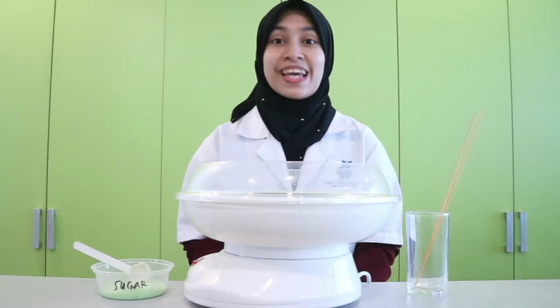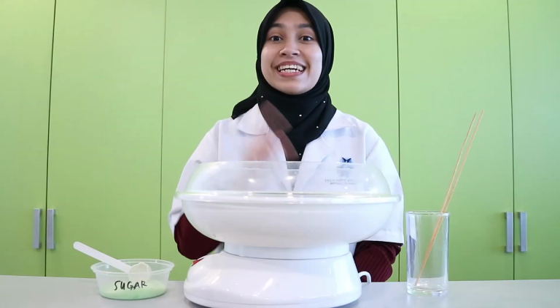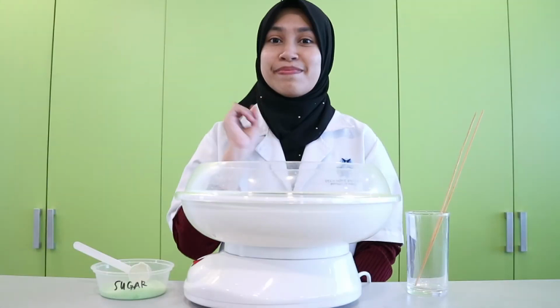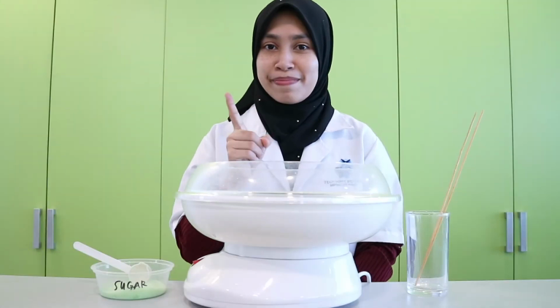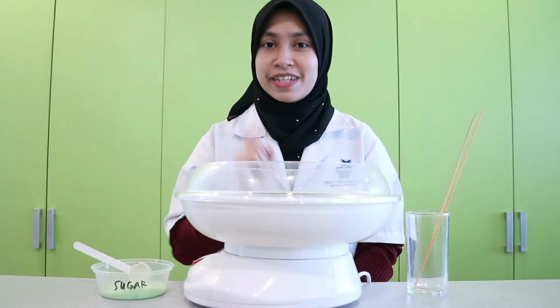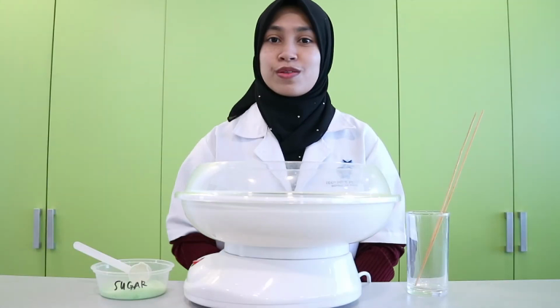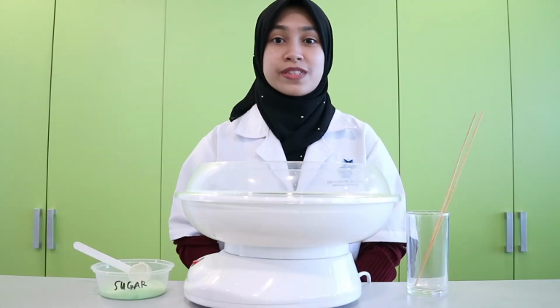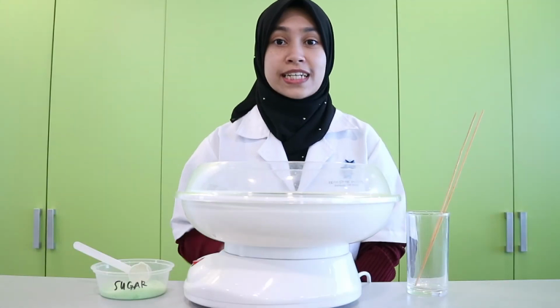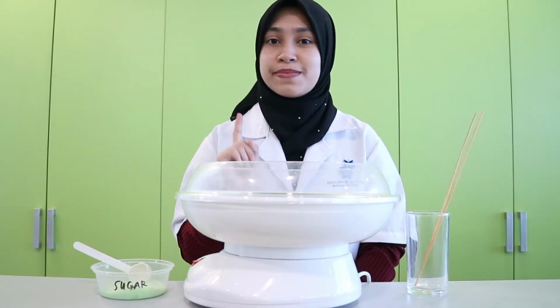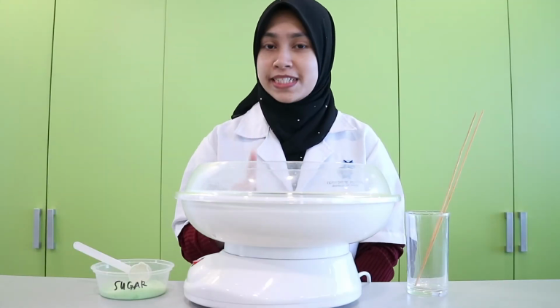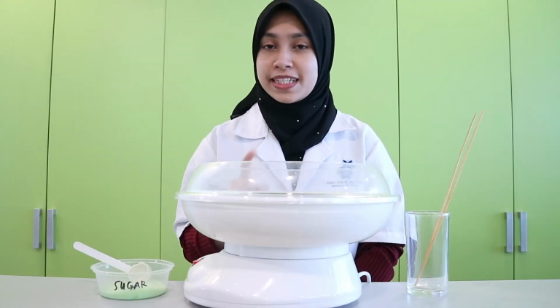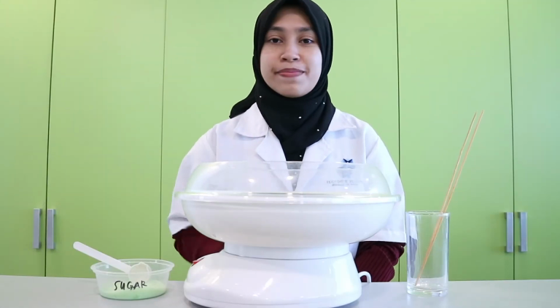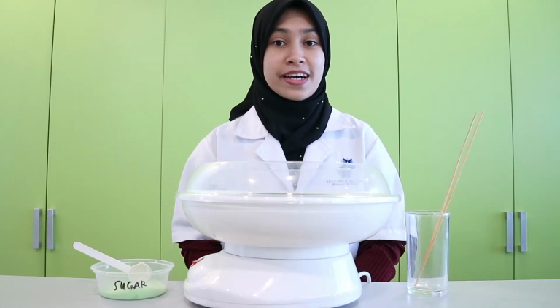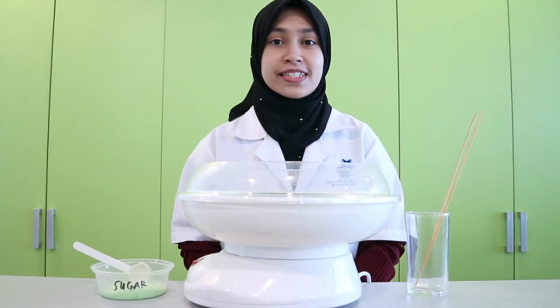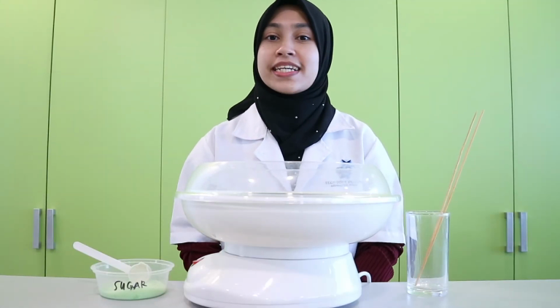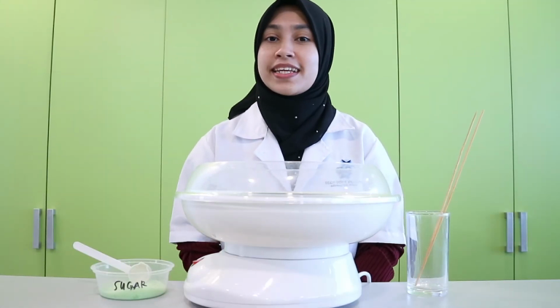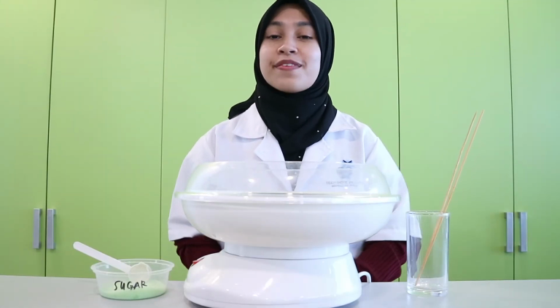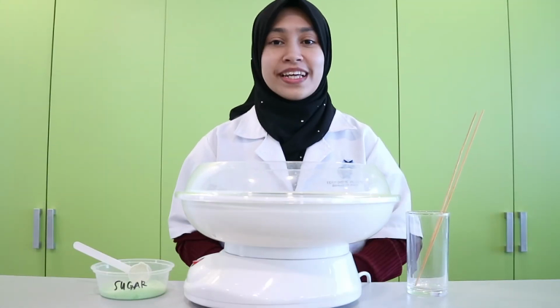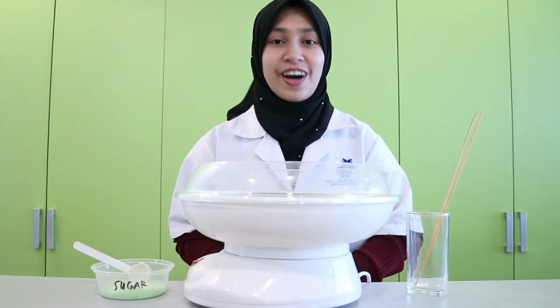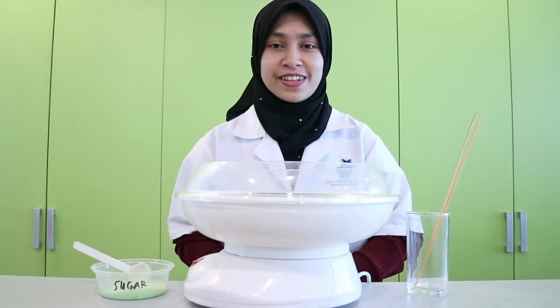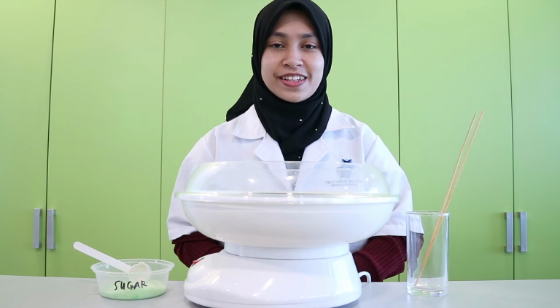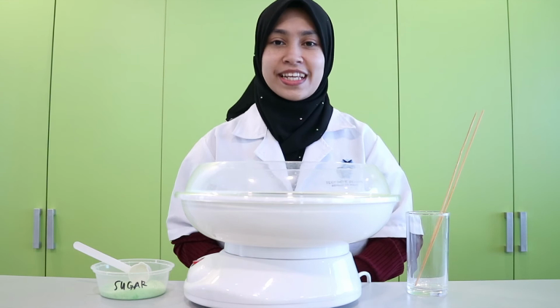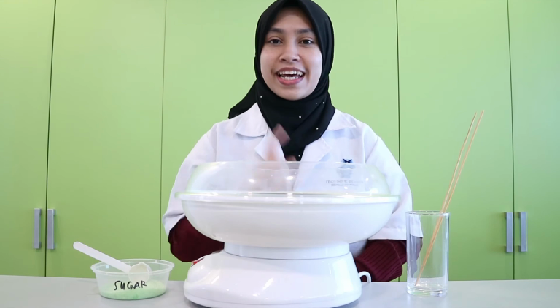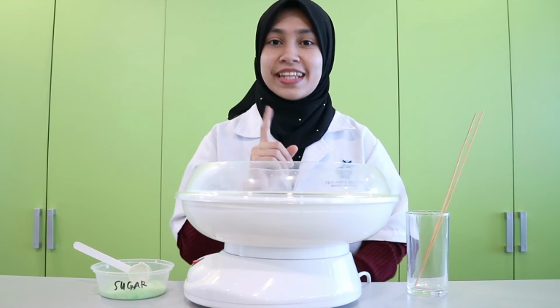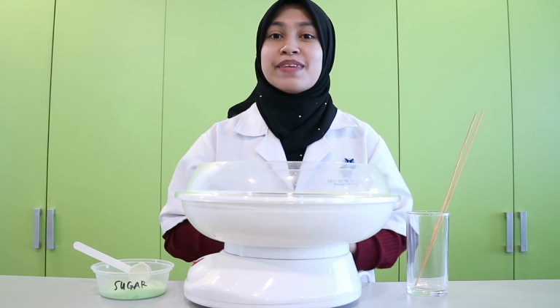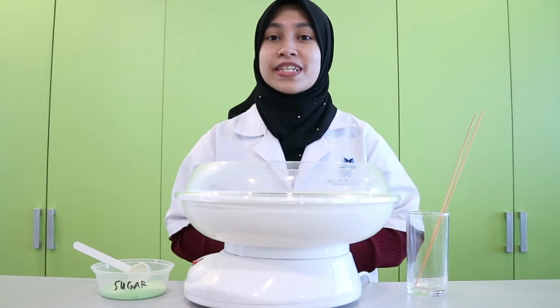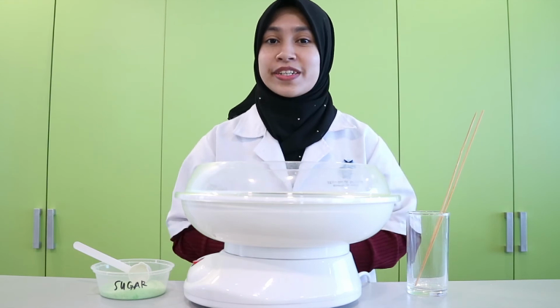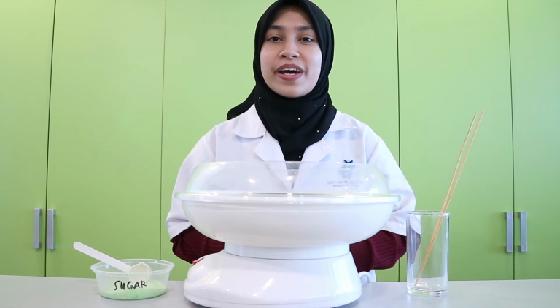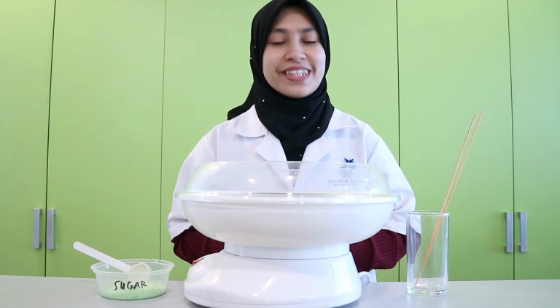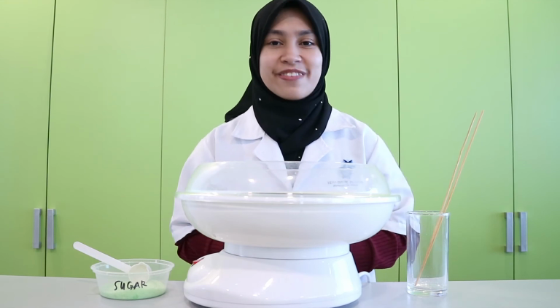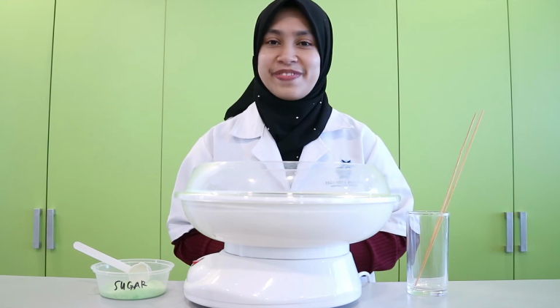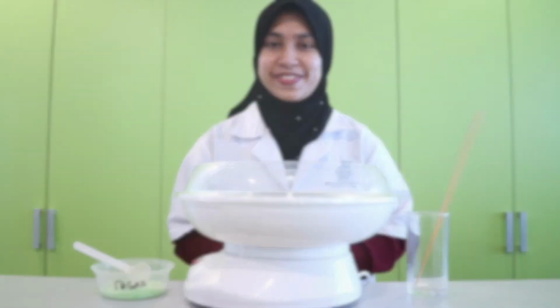Remember not to touch the machine because it can get really hot, and make sure you have an adult with you.